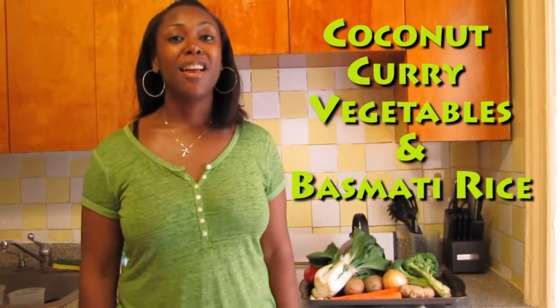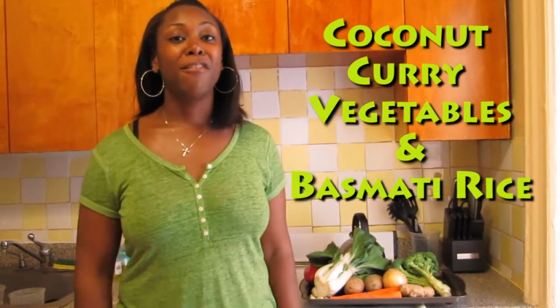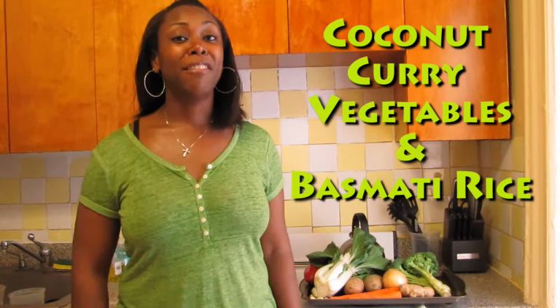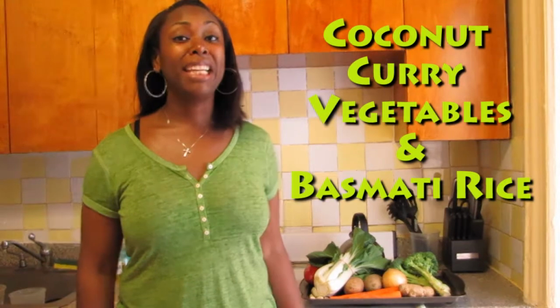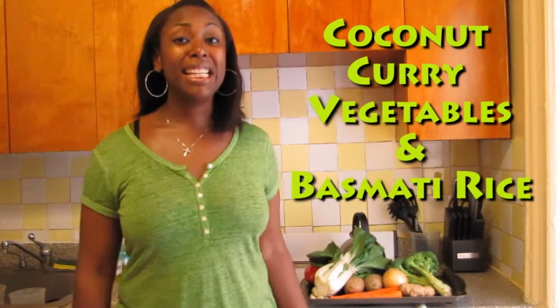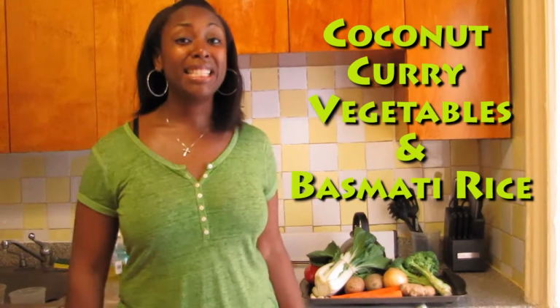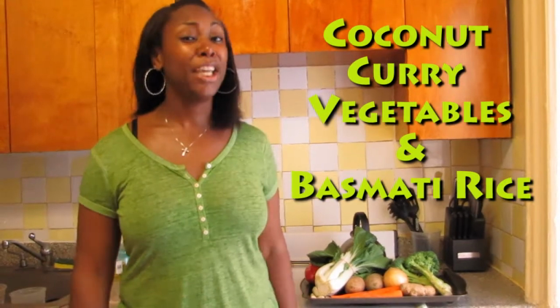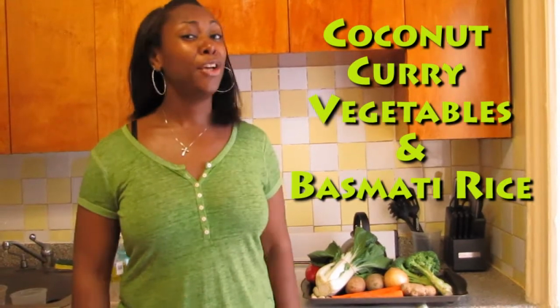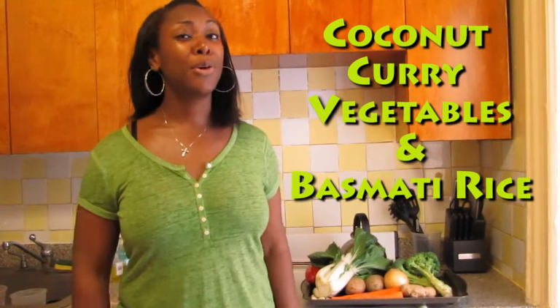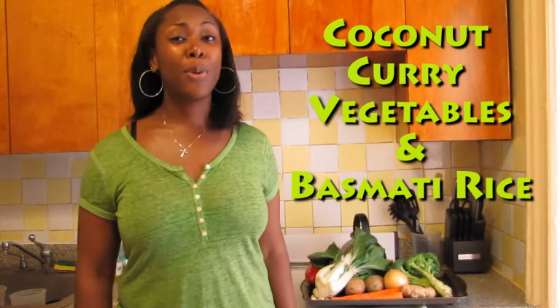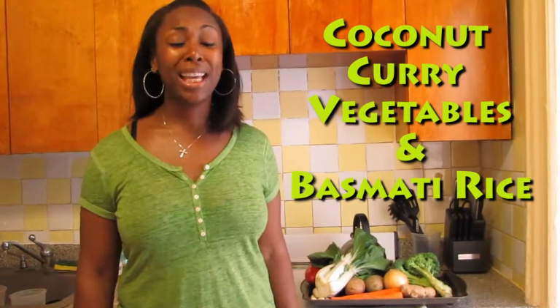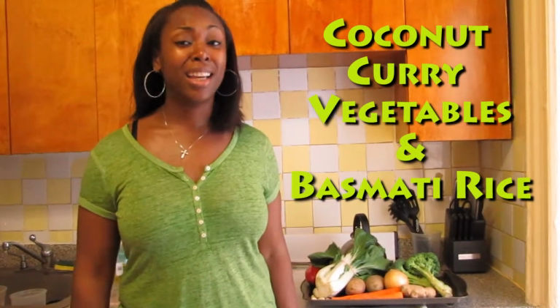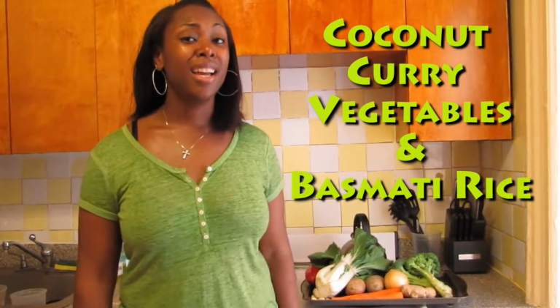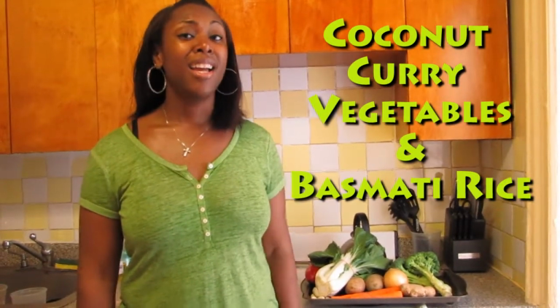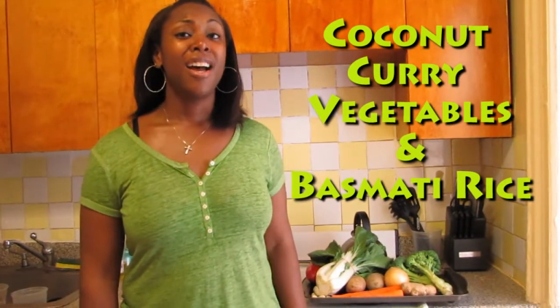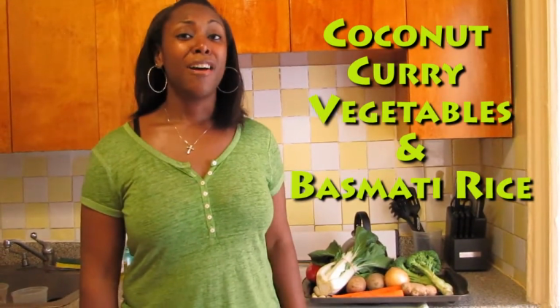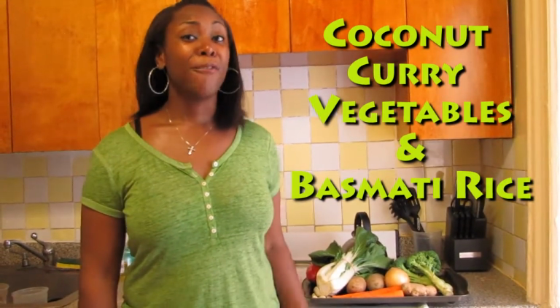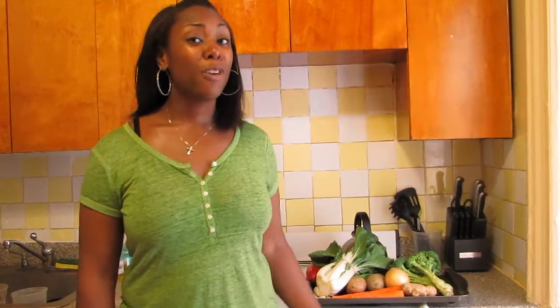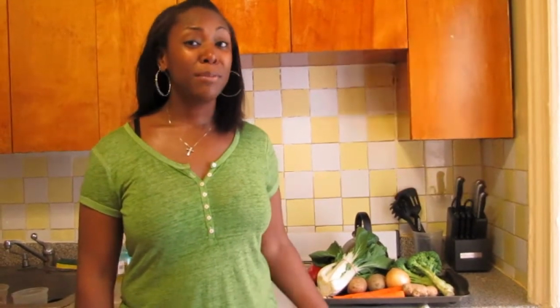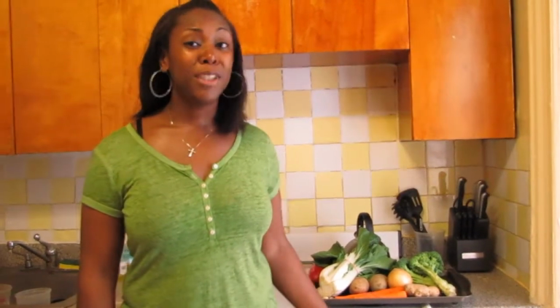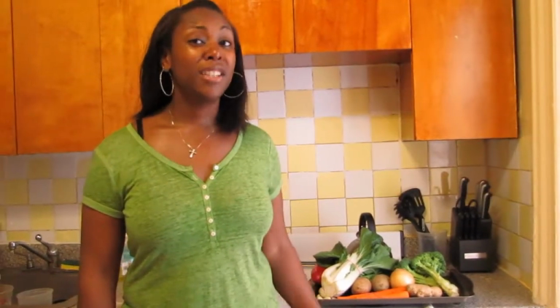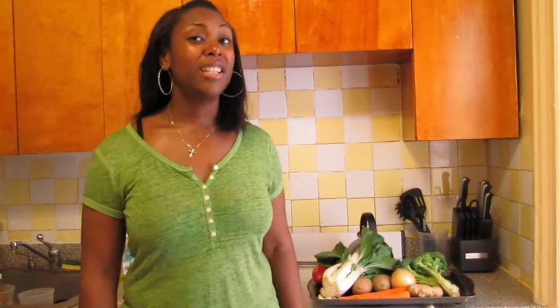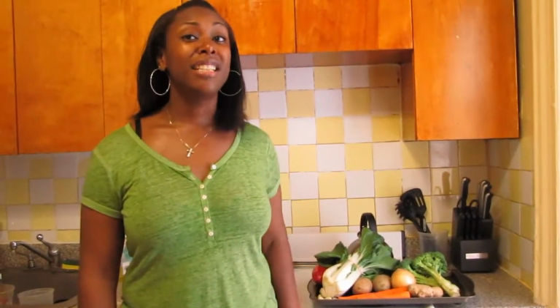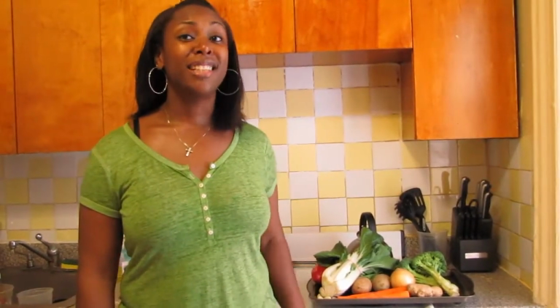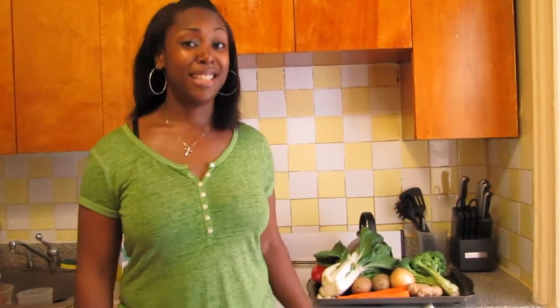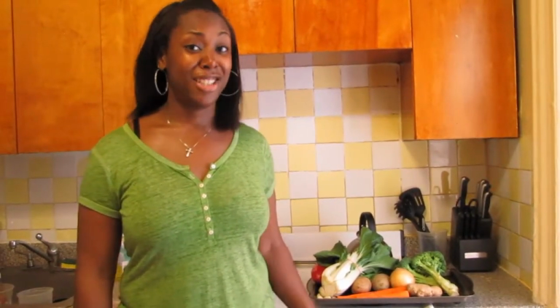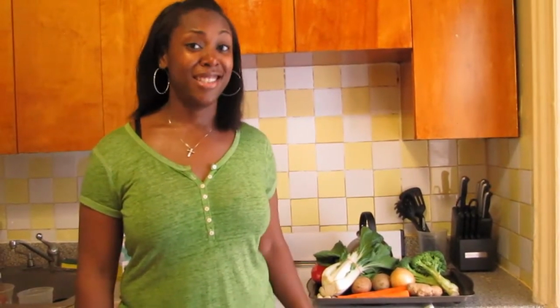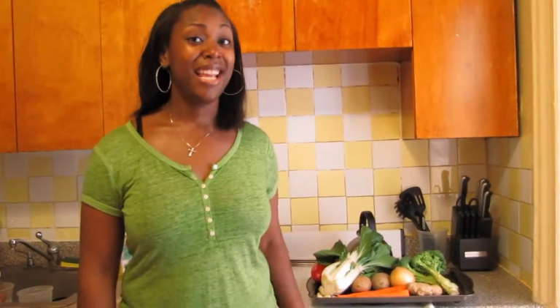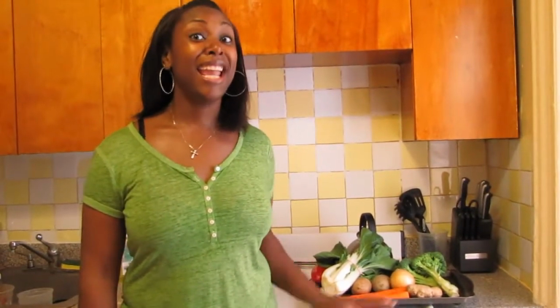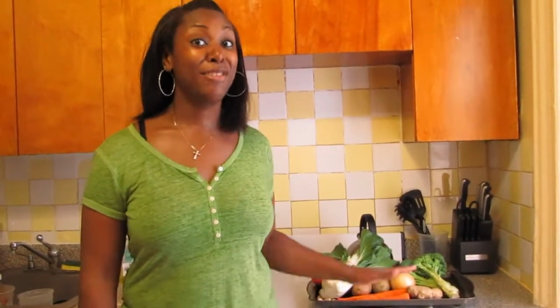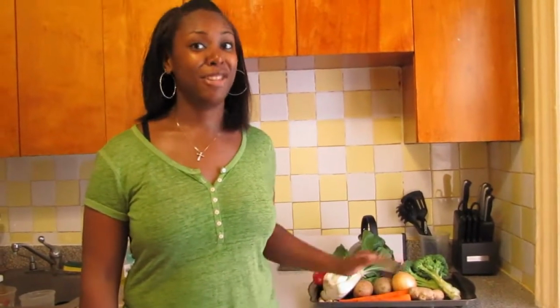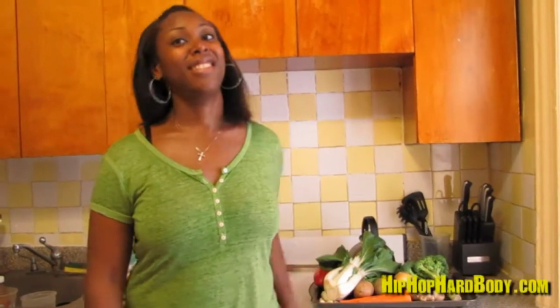Very easy, quick, affordable, delicious, and nutritious.